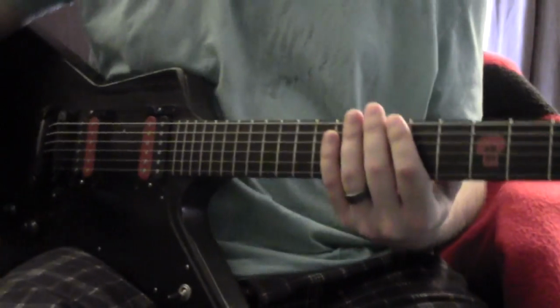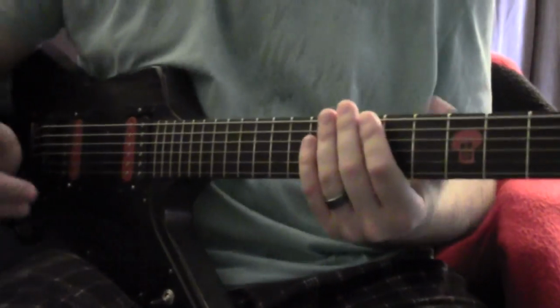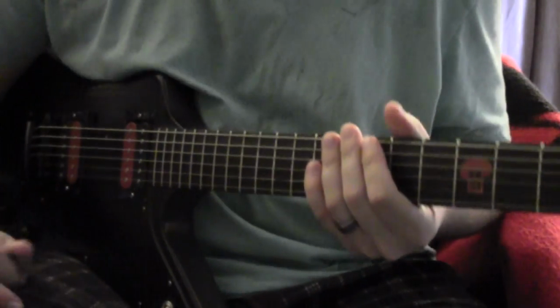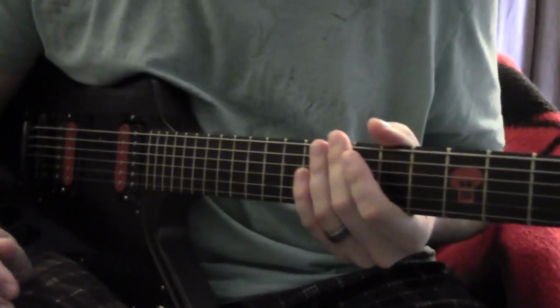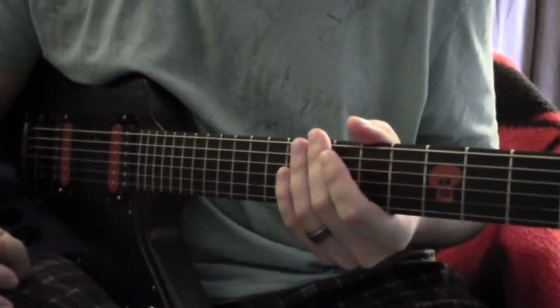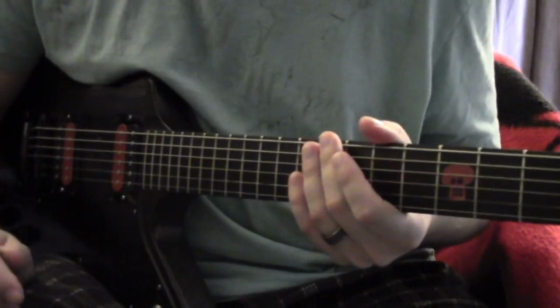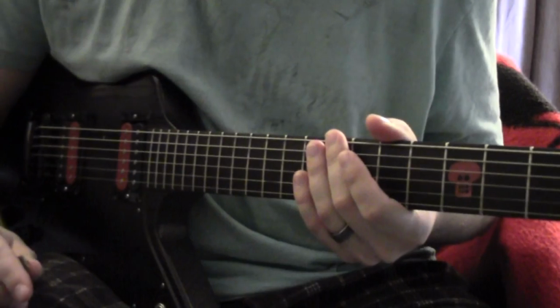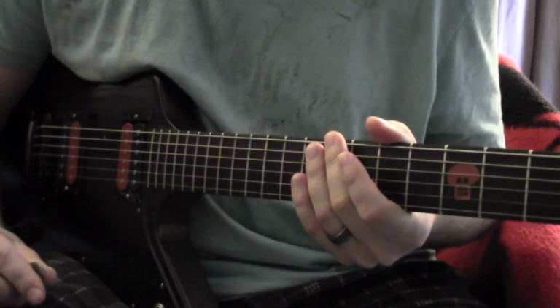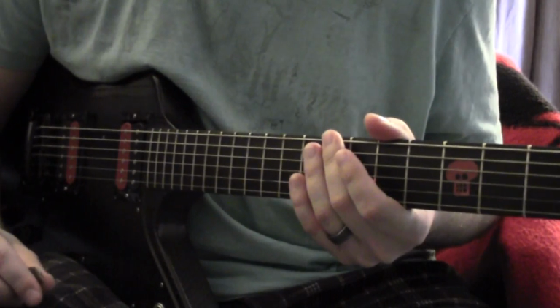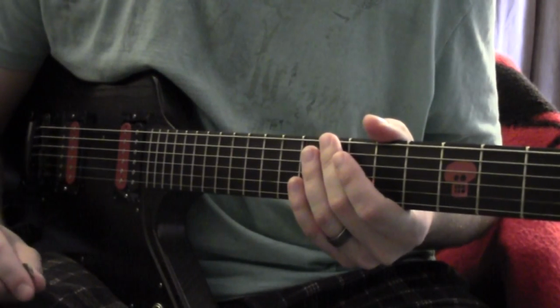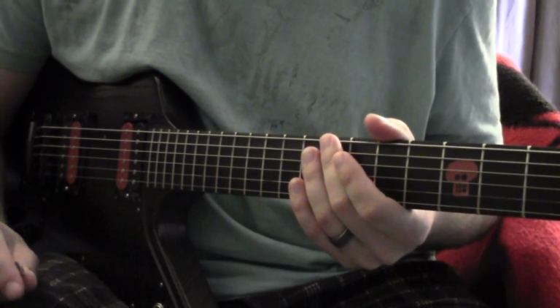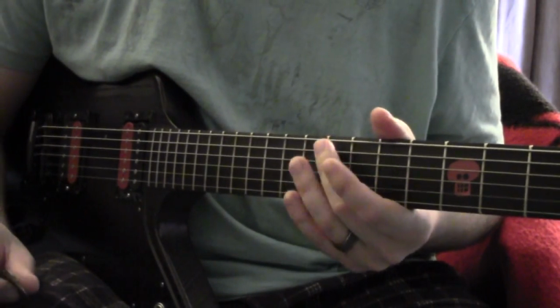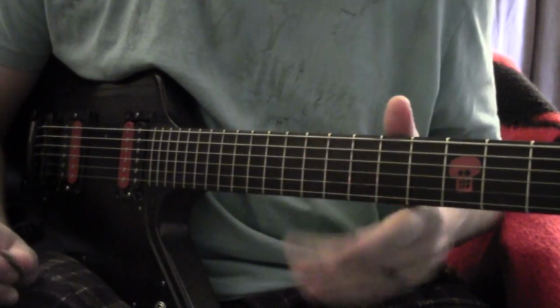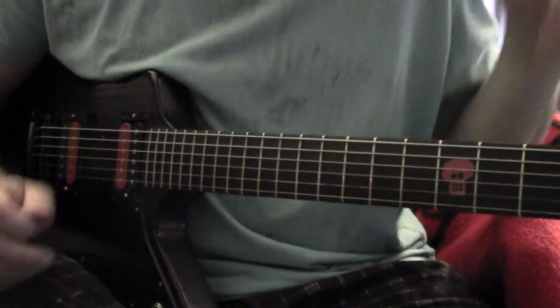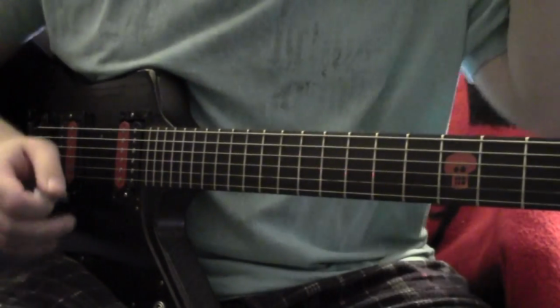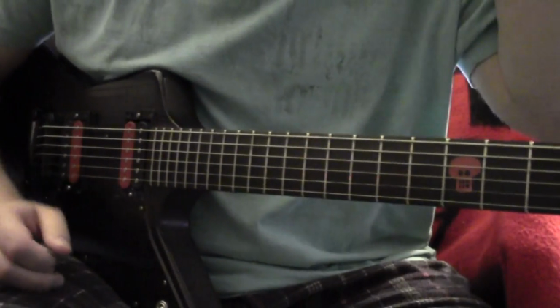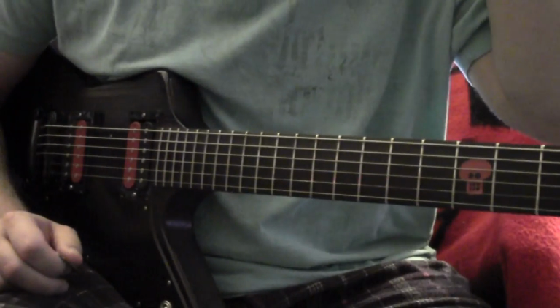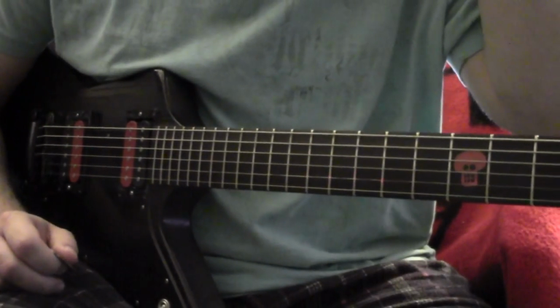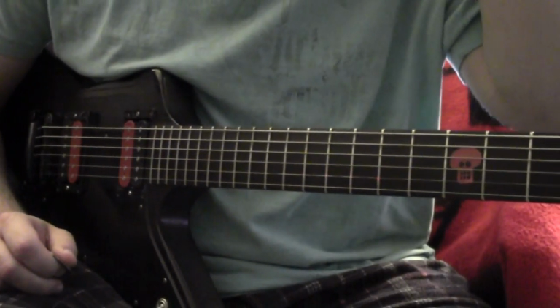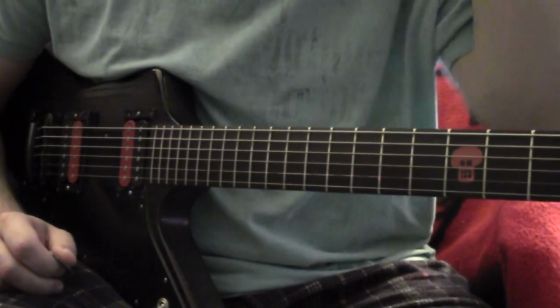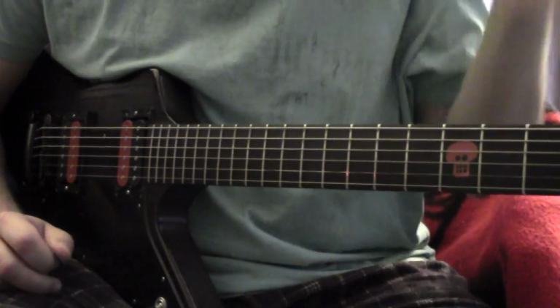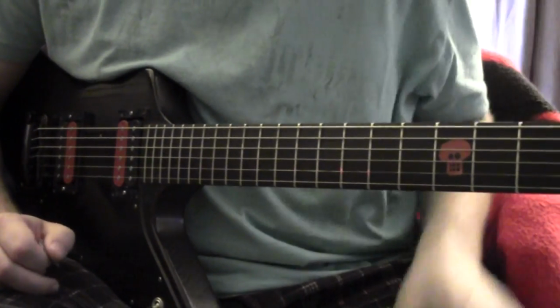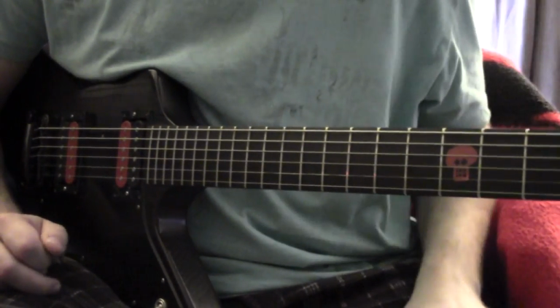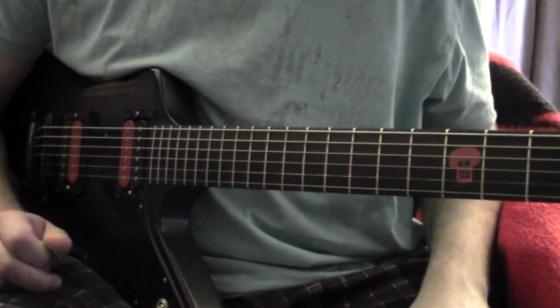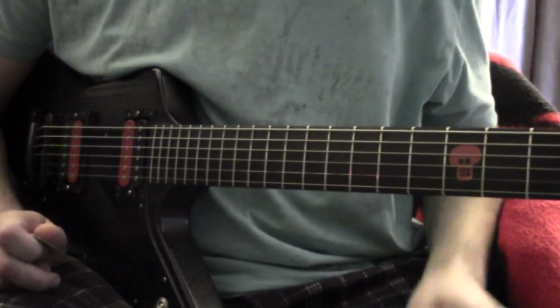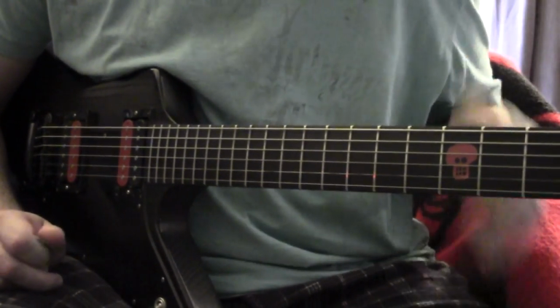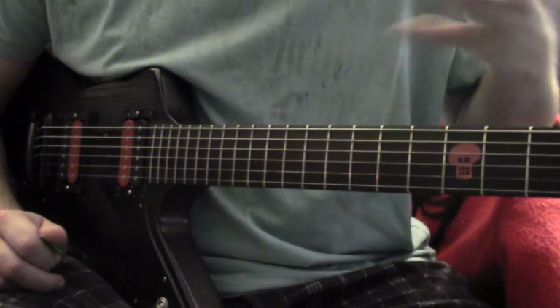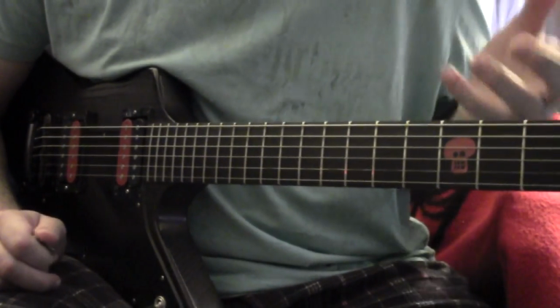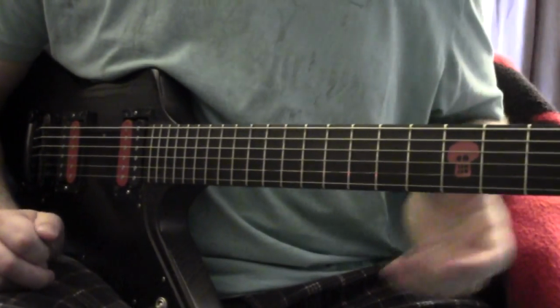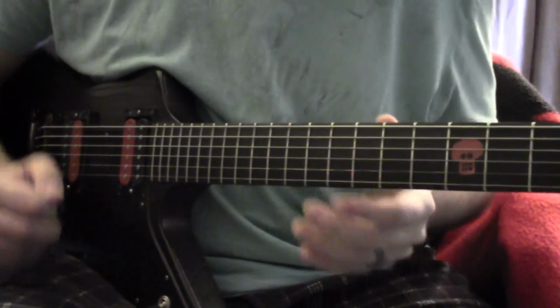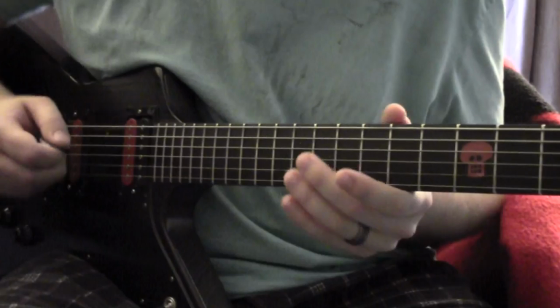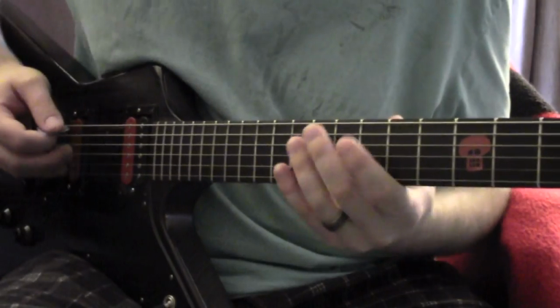Hopefully that wasn't too complicated to follow. Let me just try playing it again slowly so you can see how they all tie together.